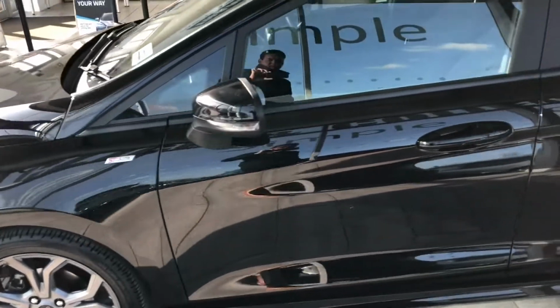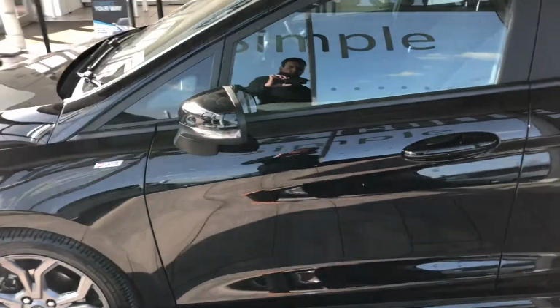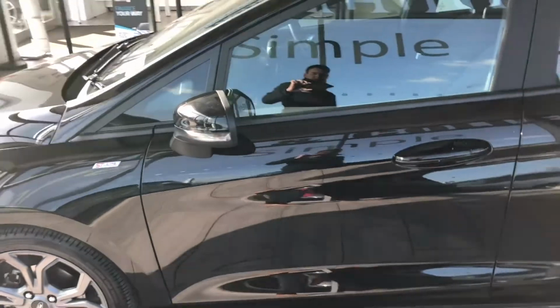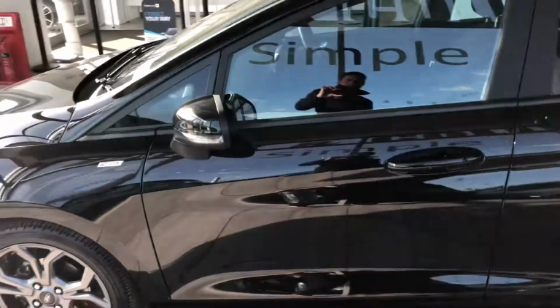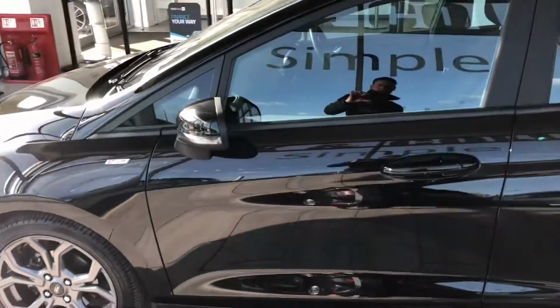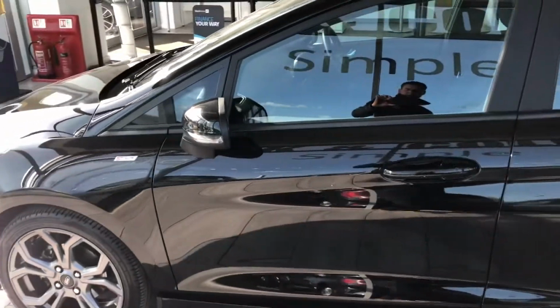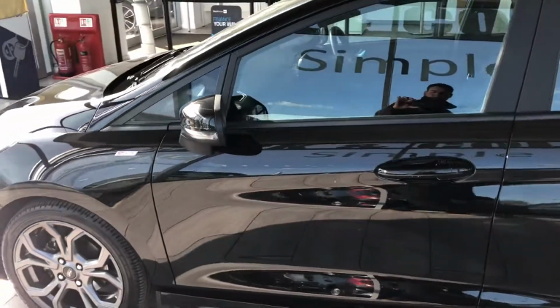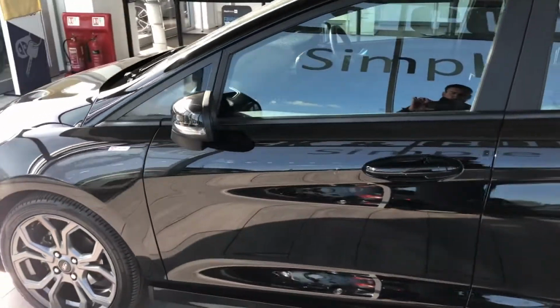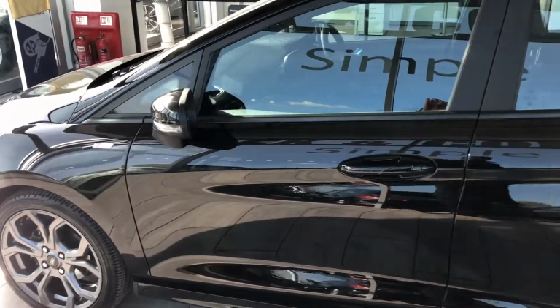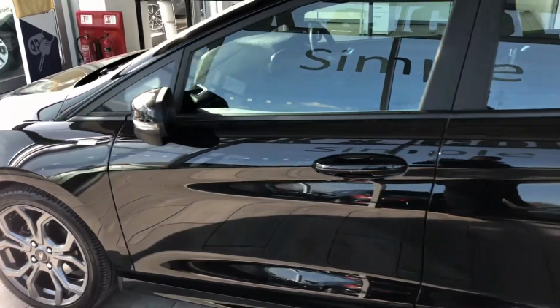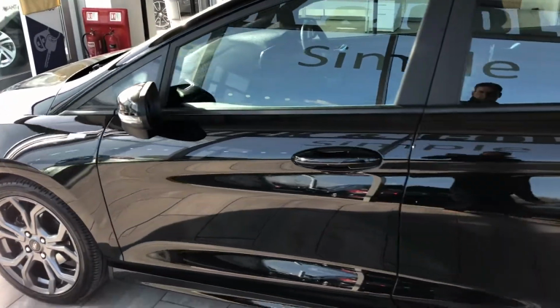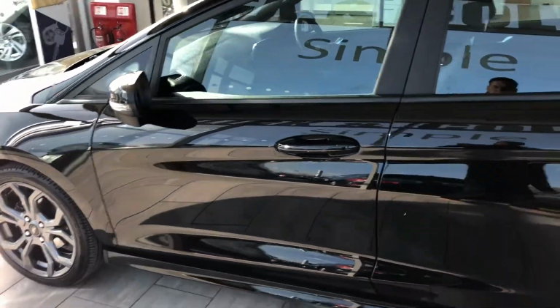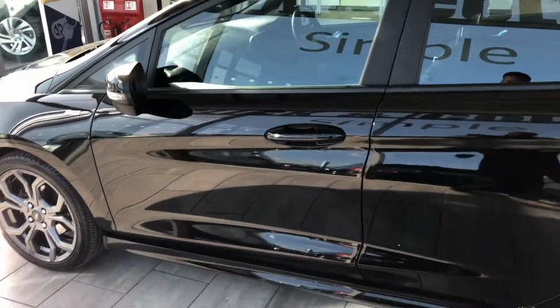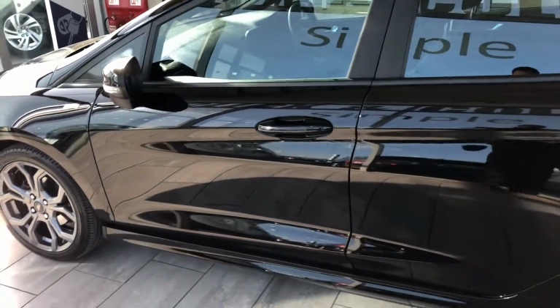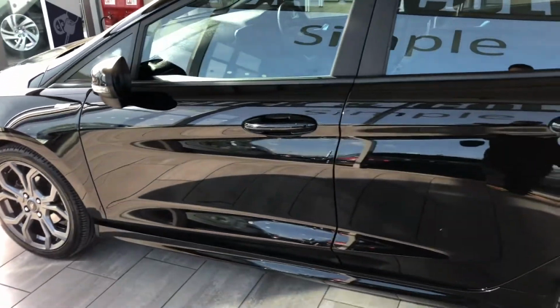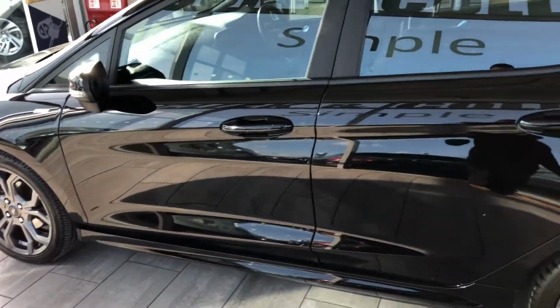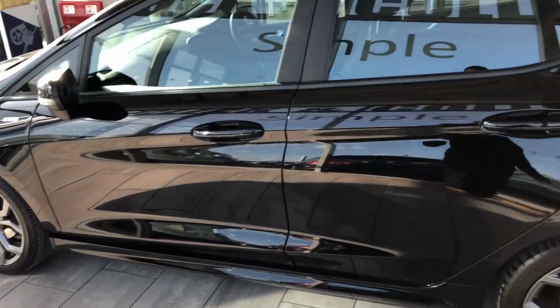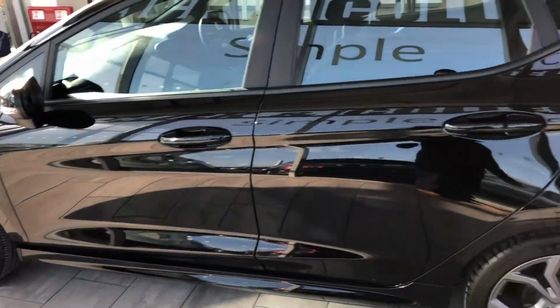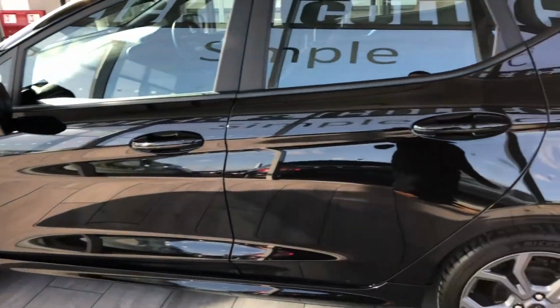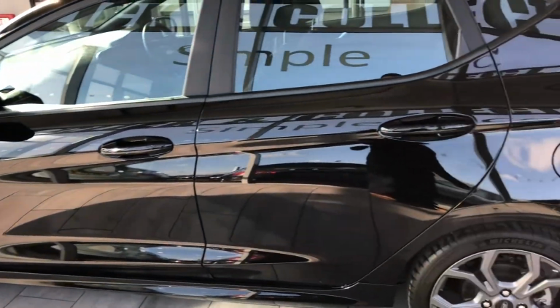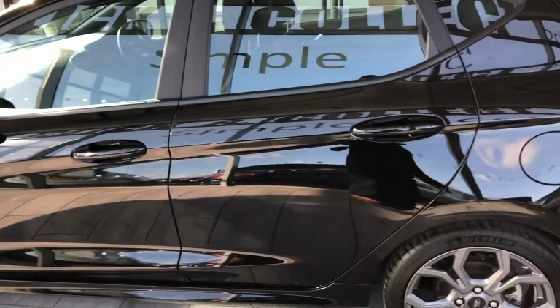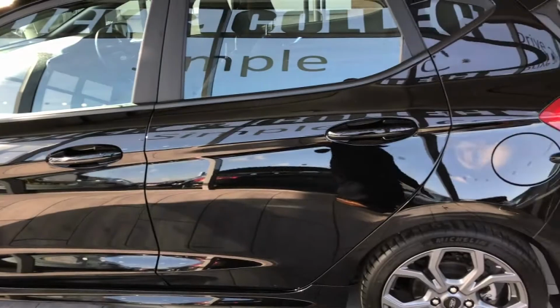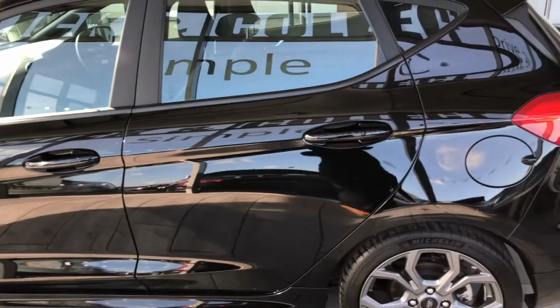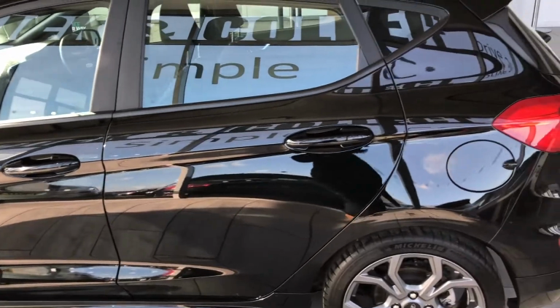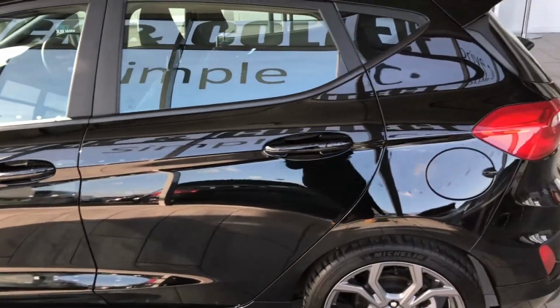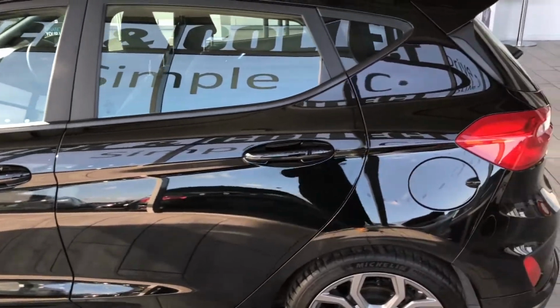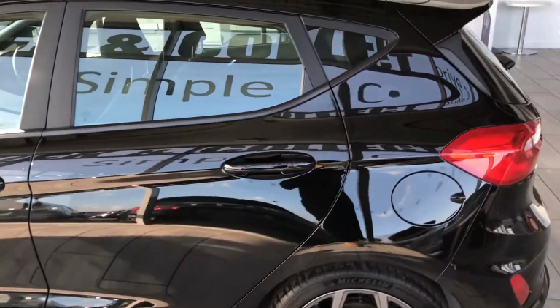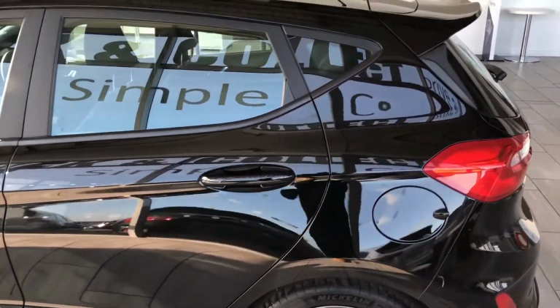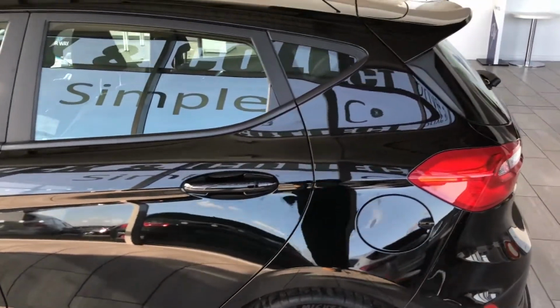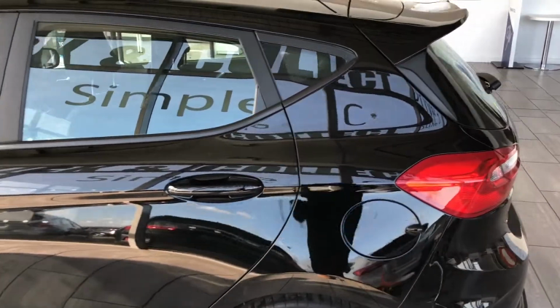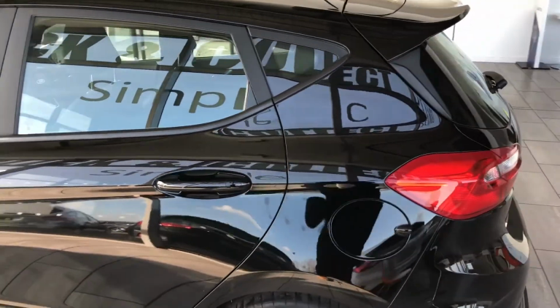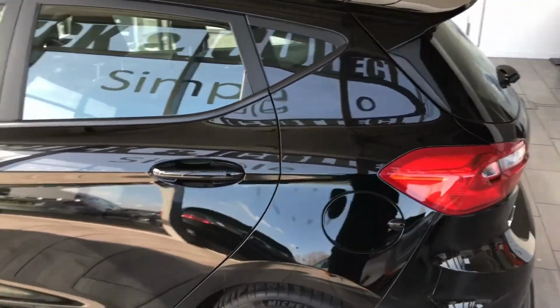In lovely condition, just coming up to 21,000 miles on it as well.